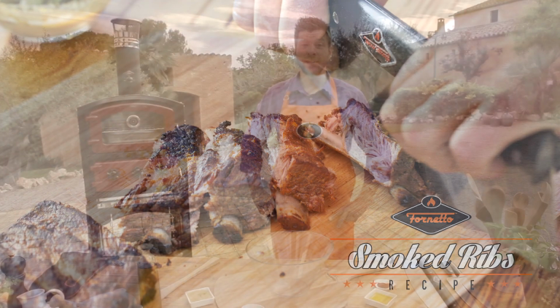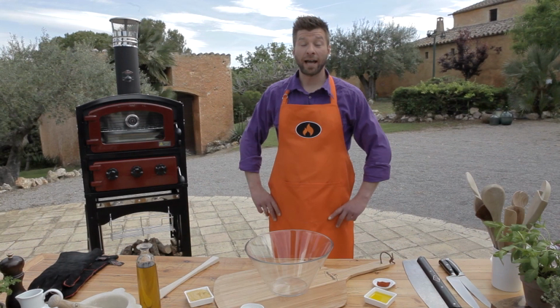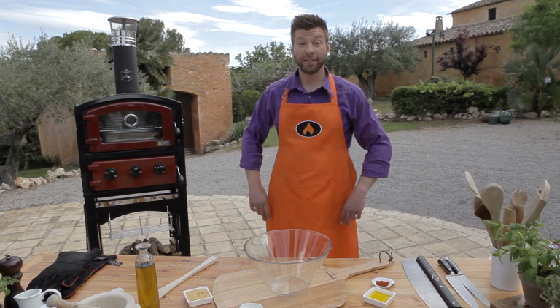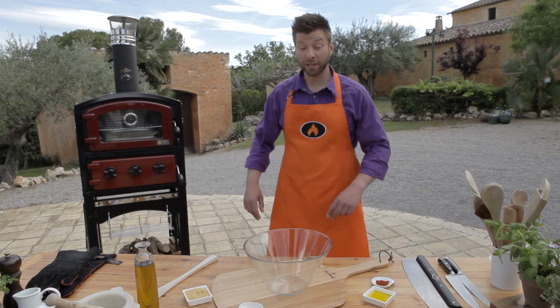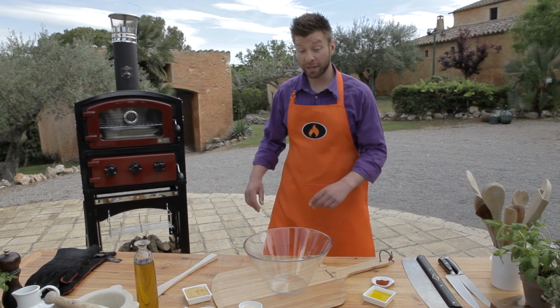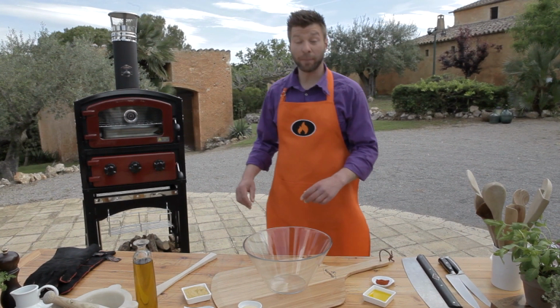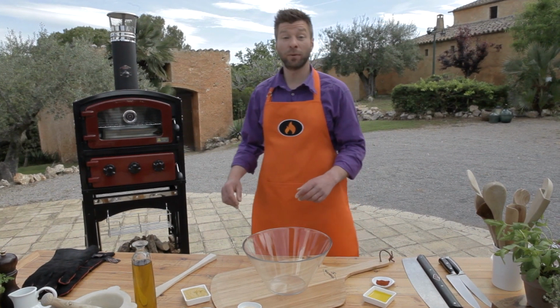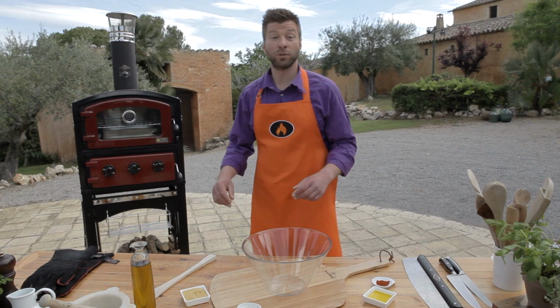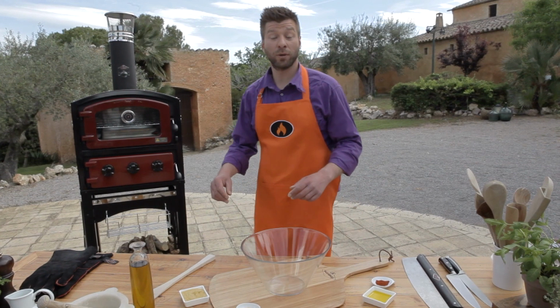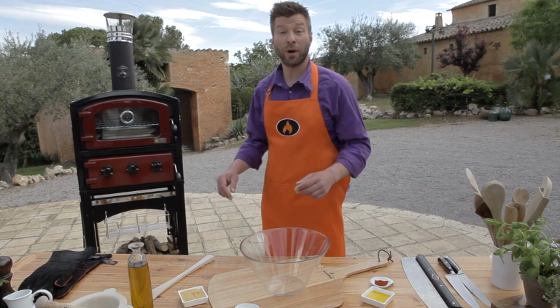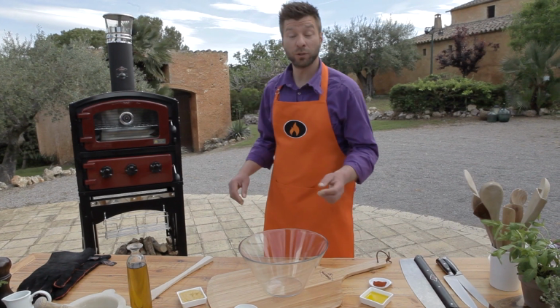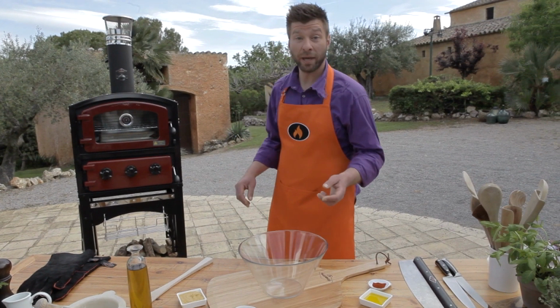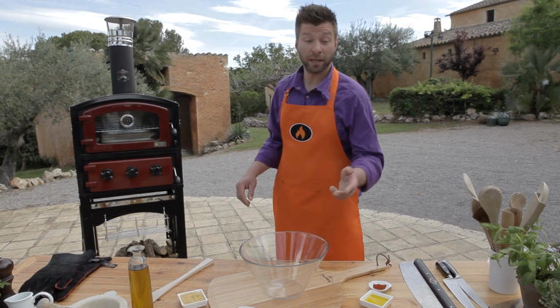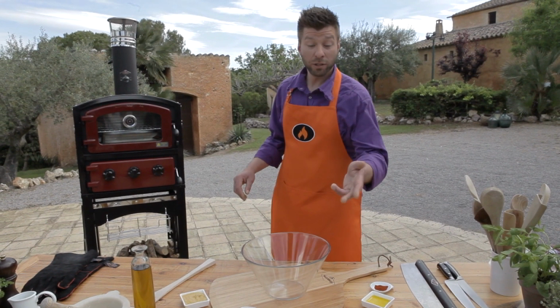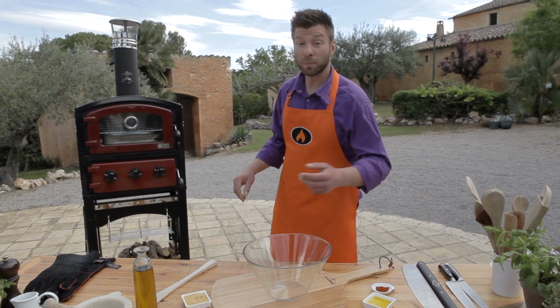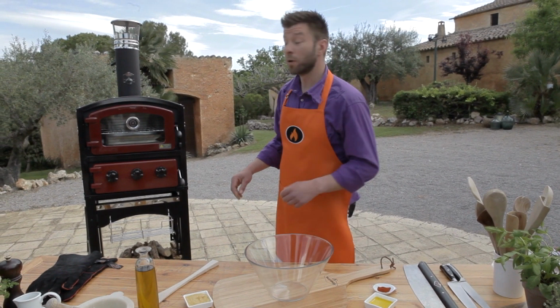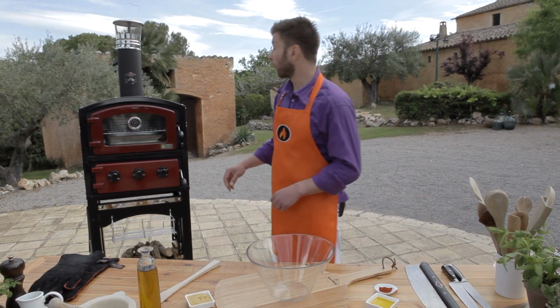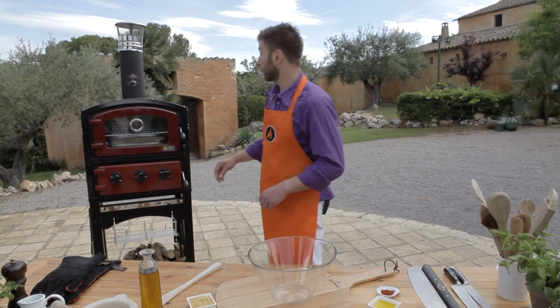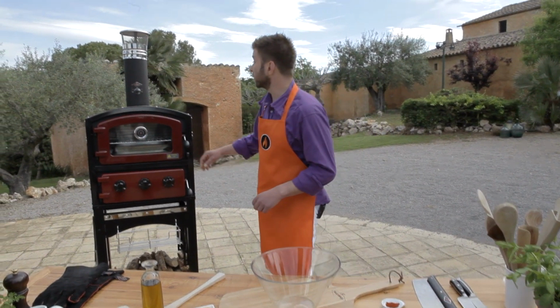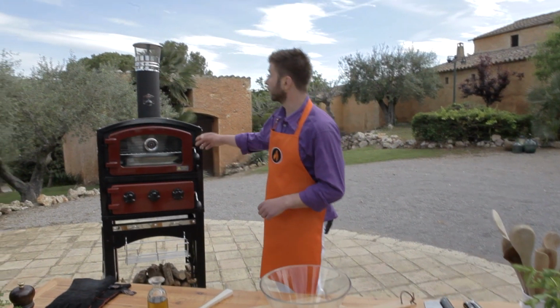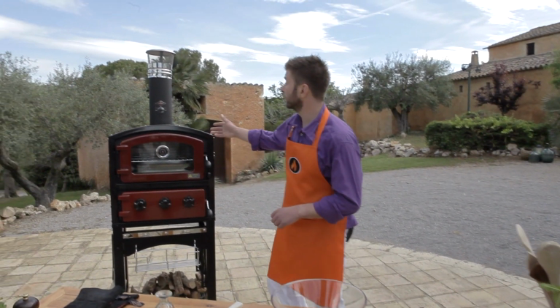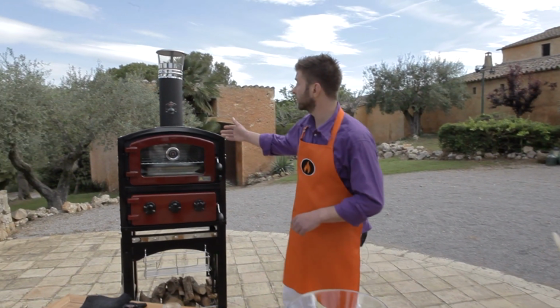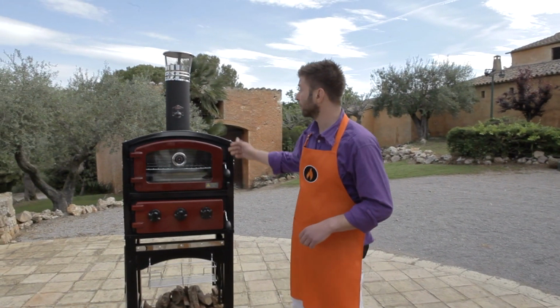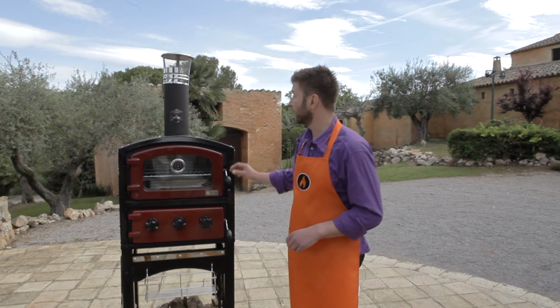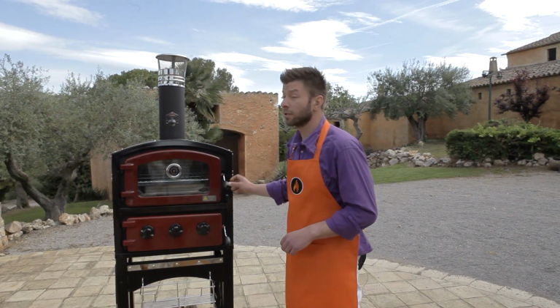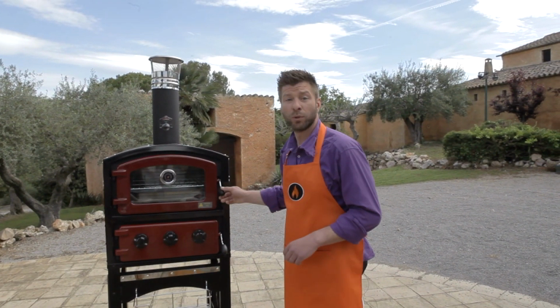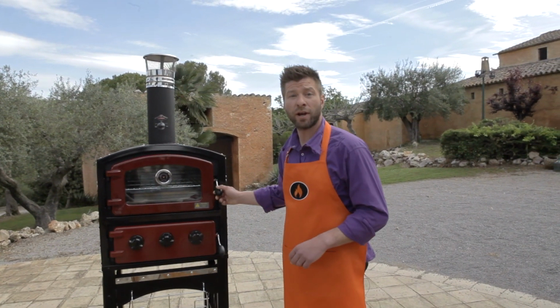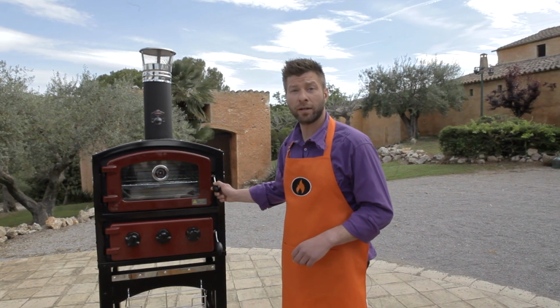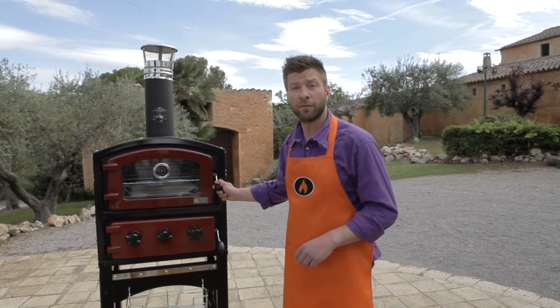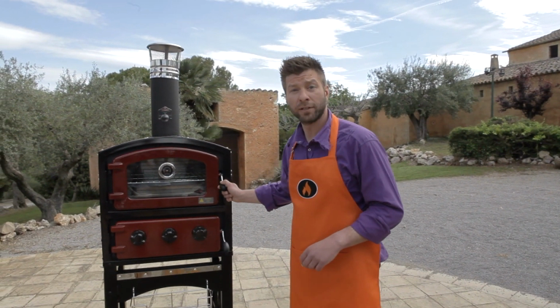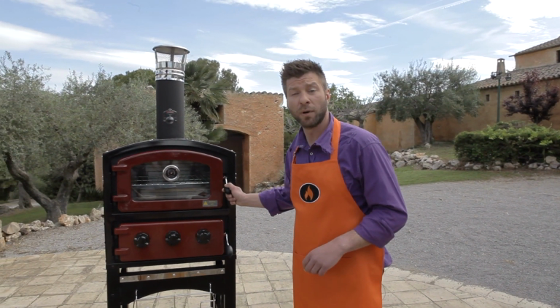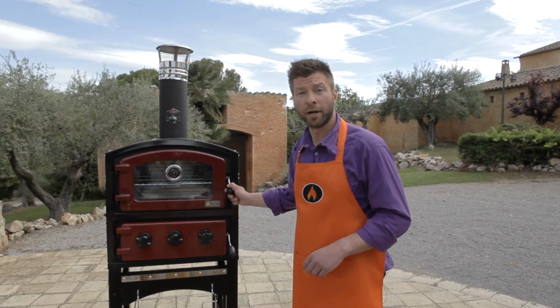Hi, today I'm going to show you how to make smoked pork ribs in our fantastic Fornetto wood-fired oven and smoker.